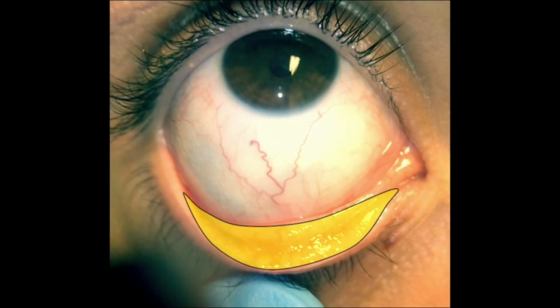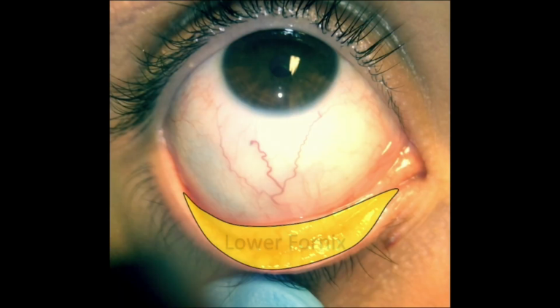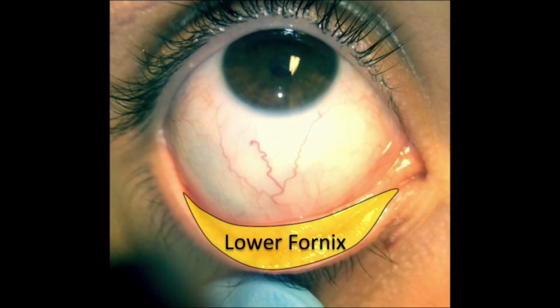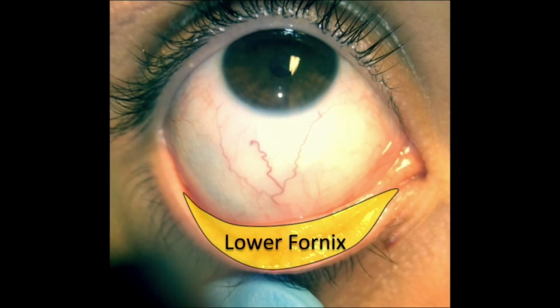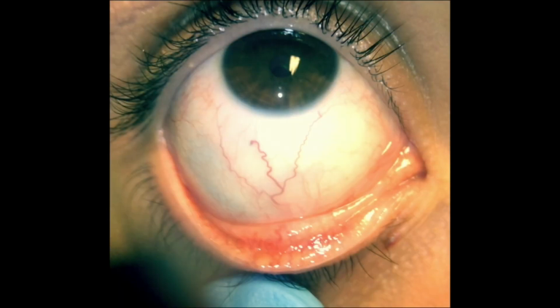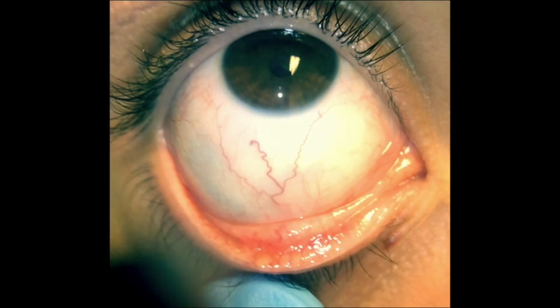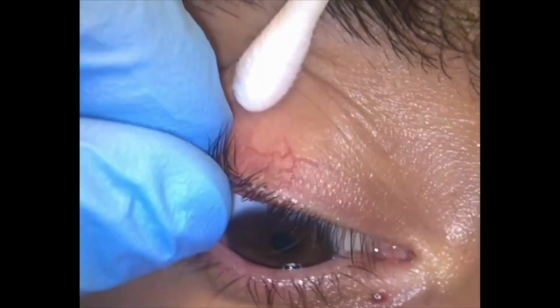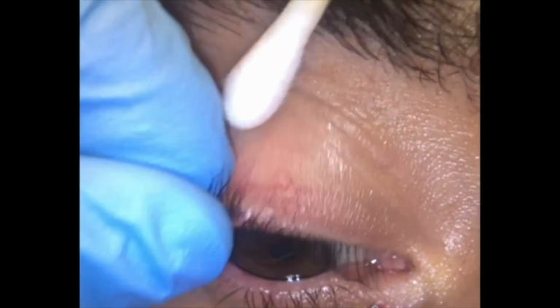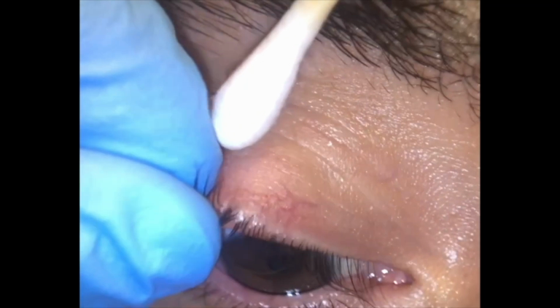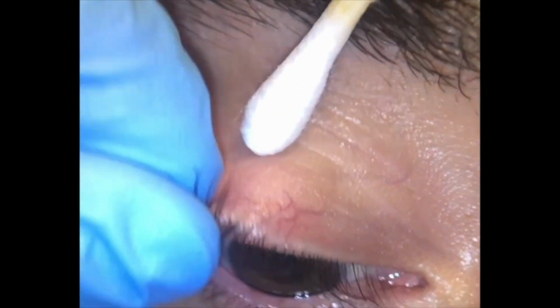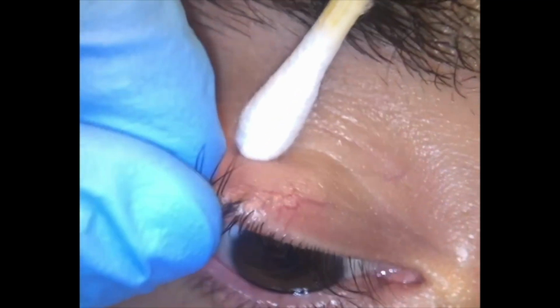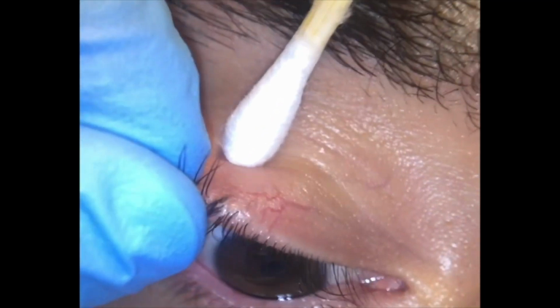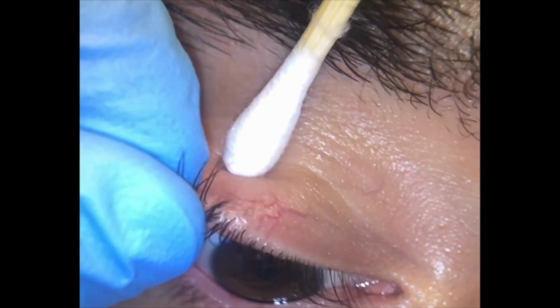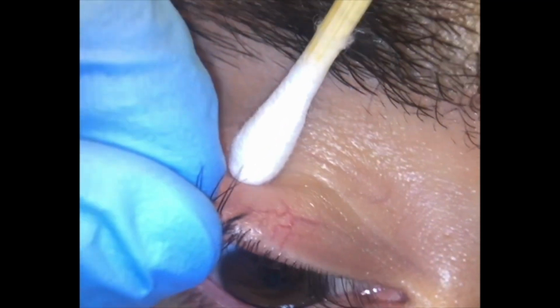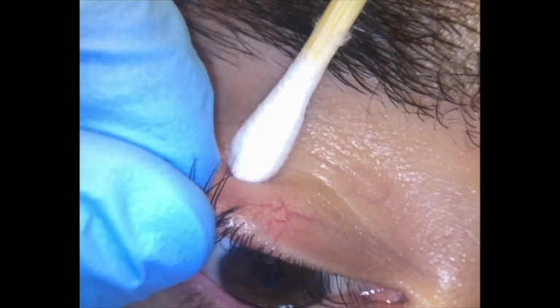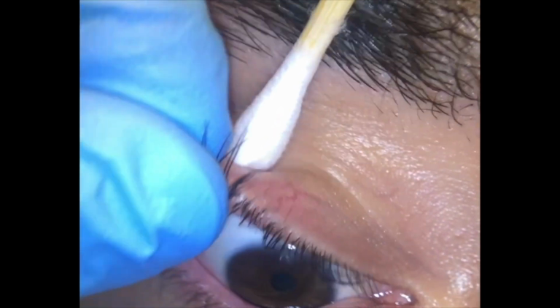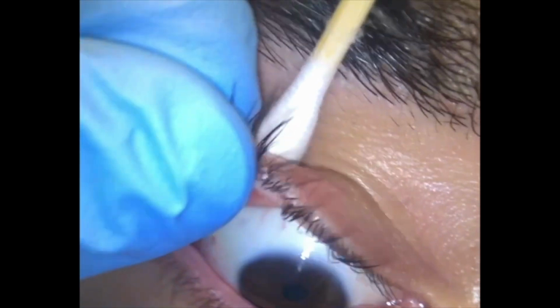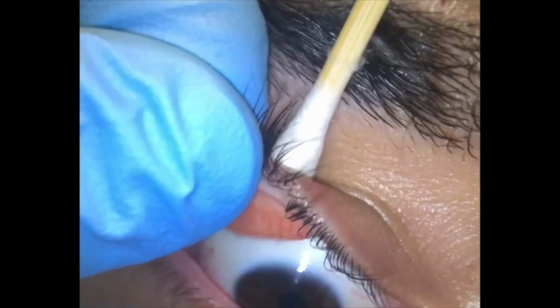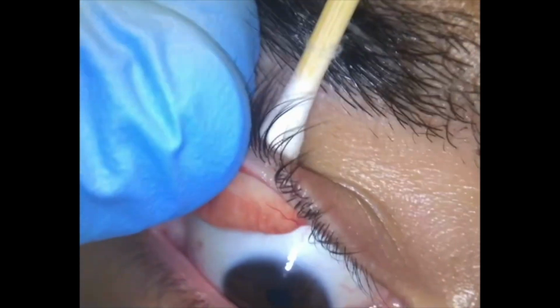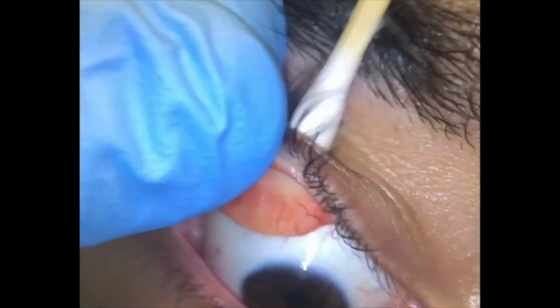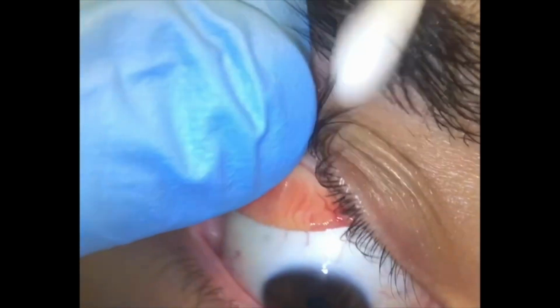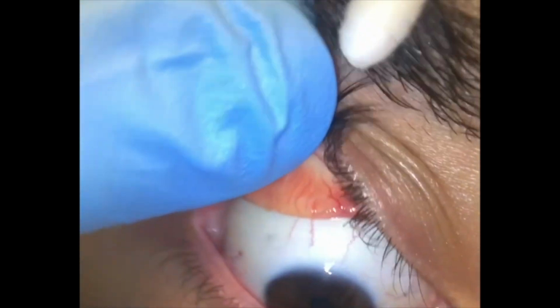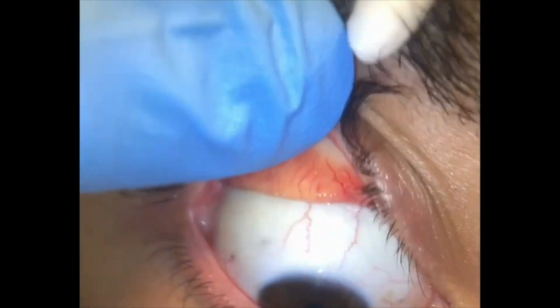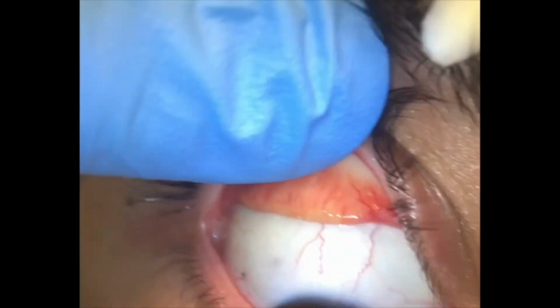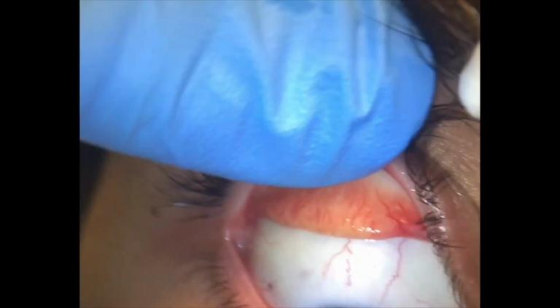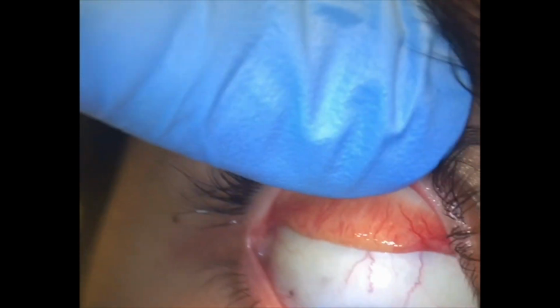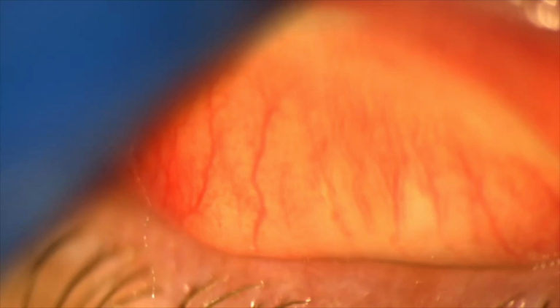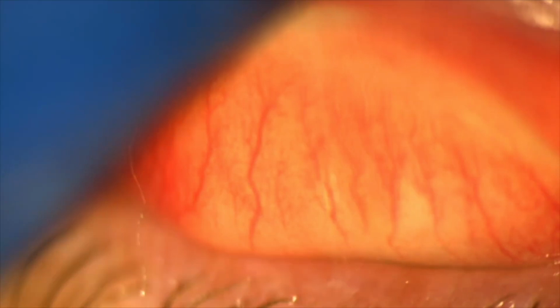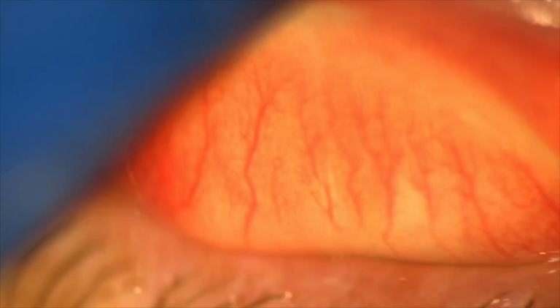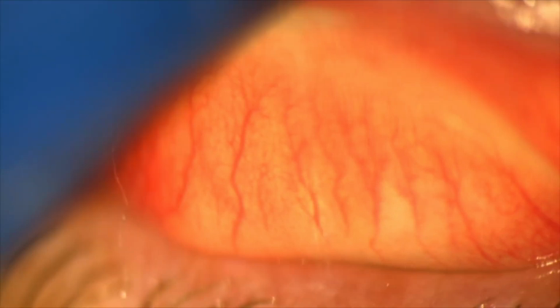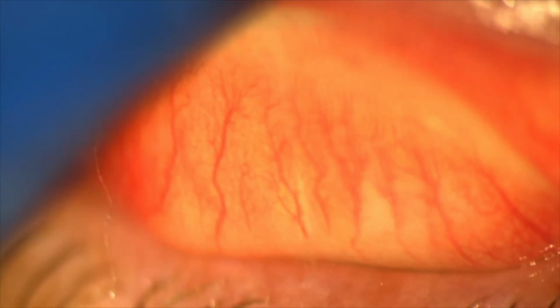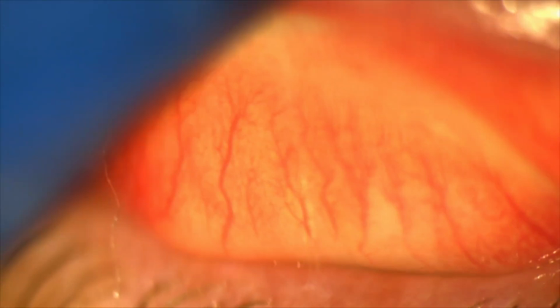Also examine the conjunctiva, sclera, lower fornix, and upper tarsal plate by everting the lid. If a foreign body can be seen and no other serious signs are present, proceed with removal.